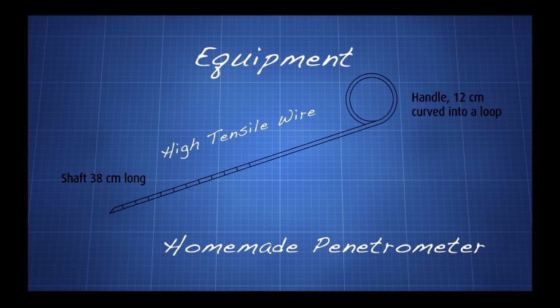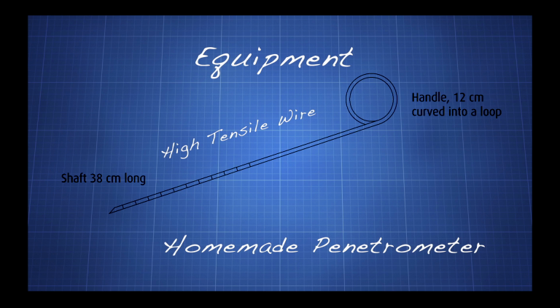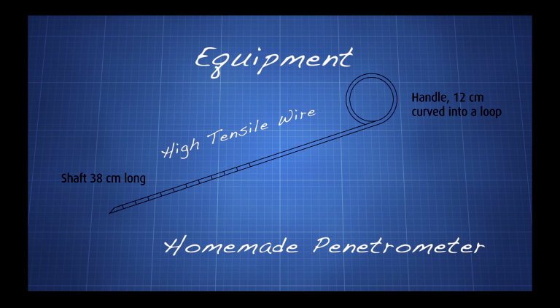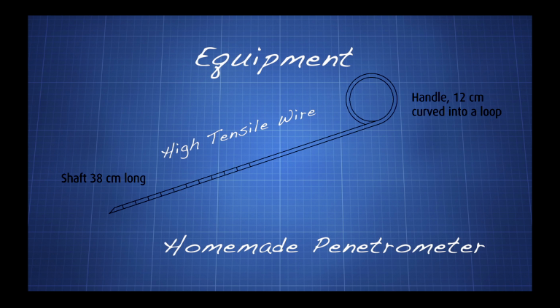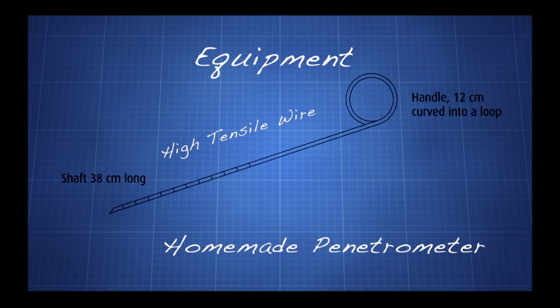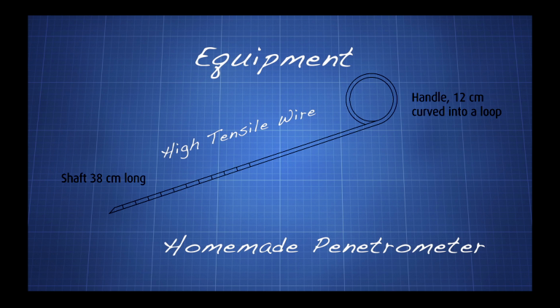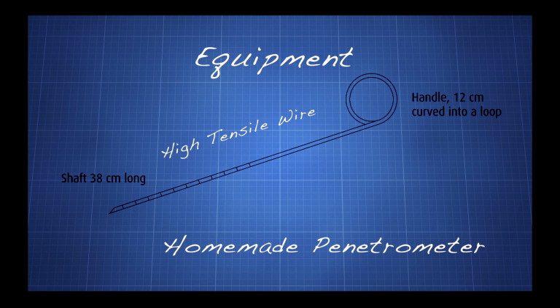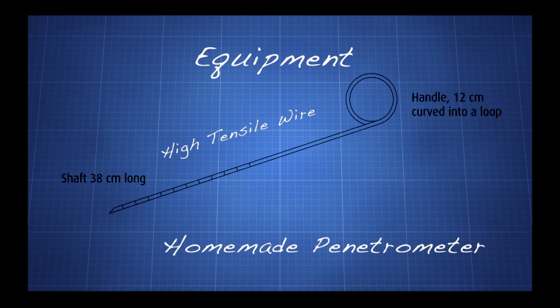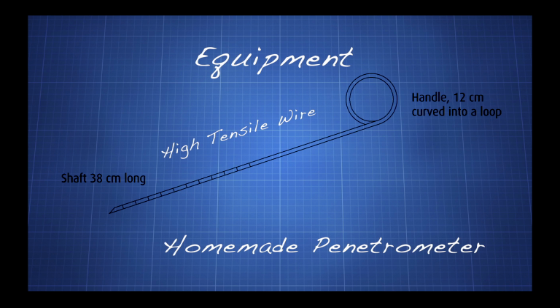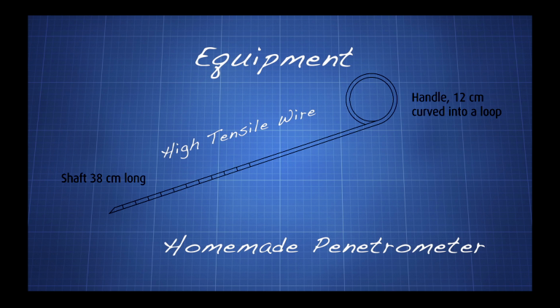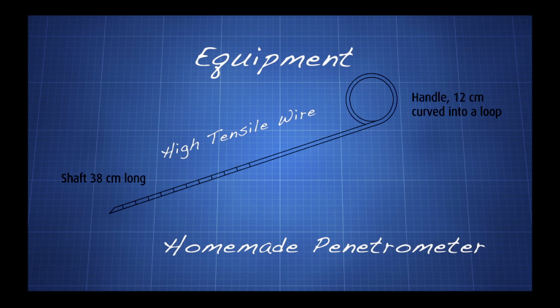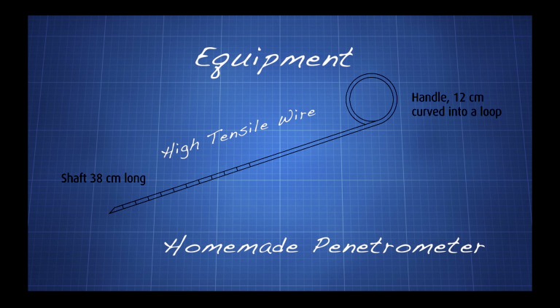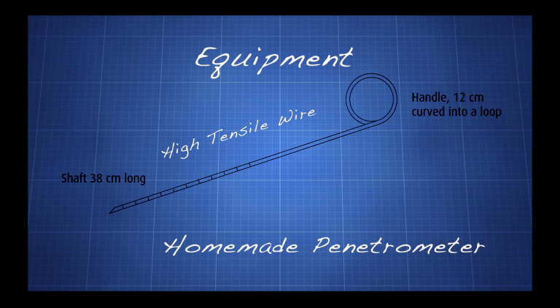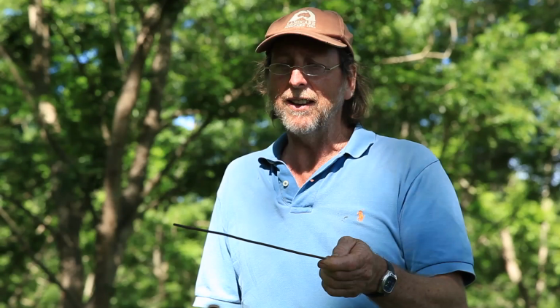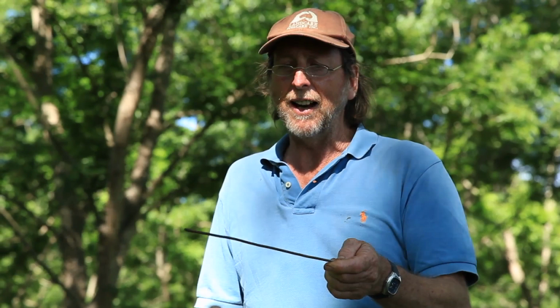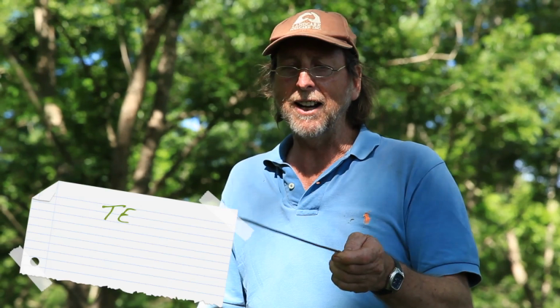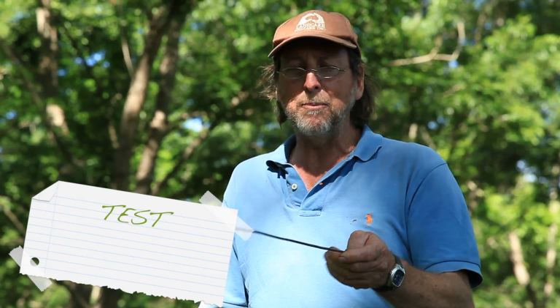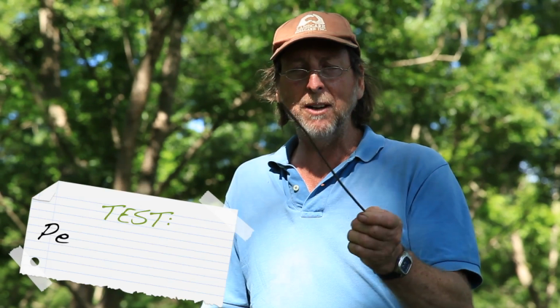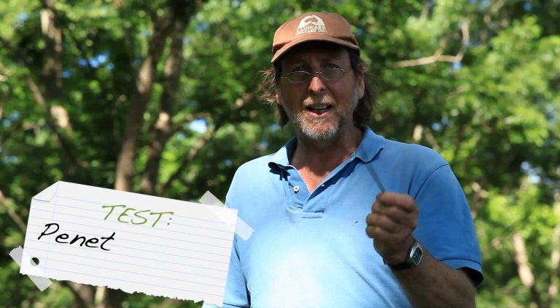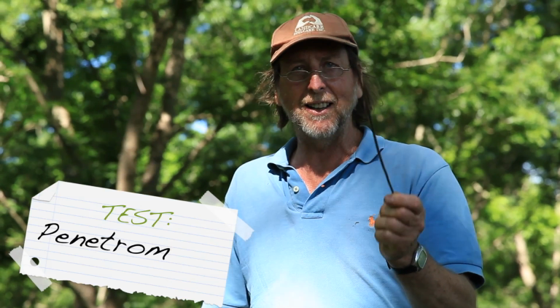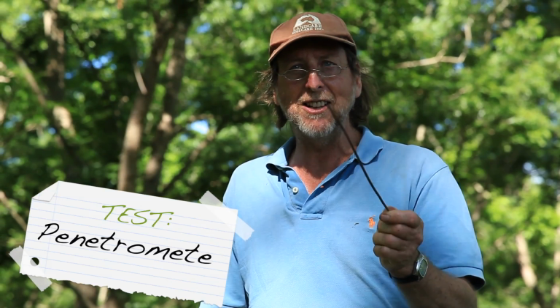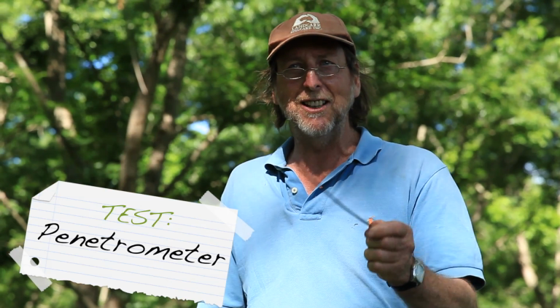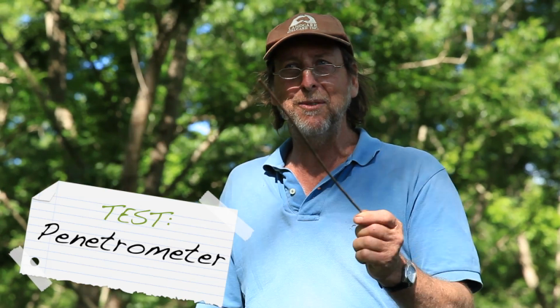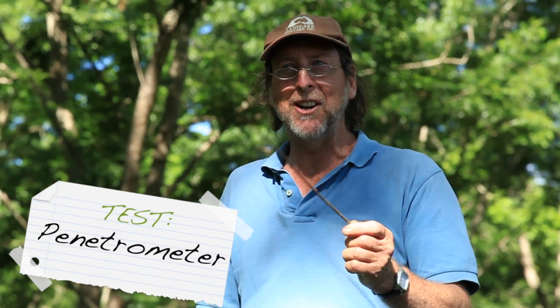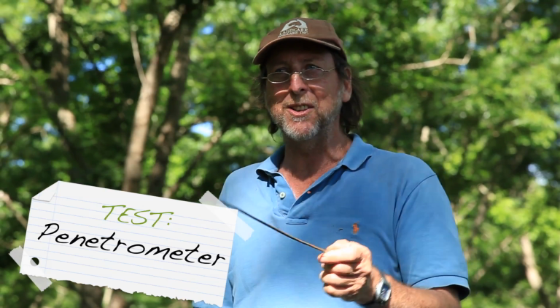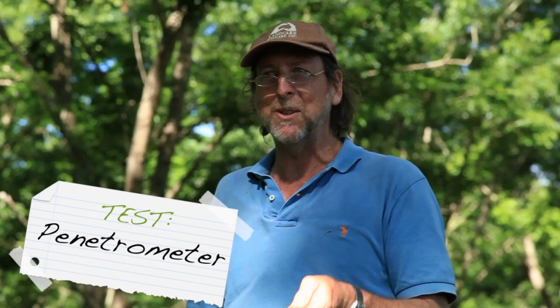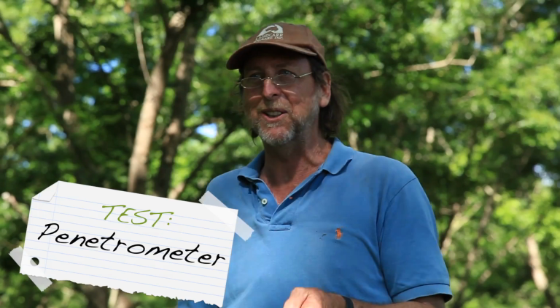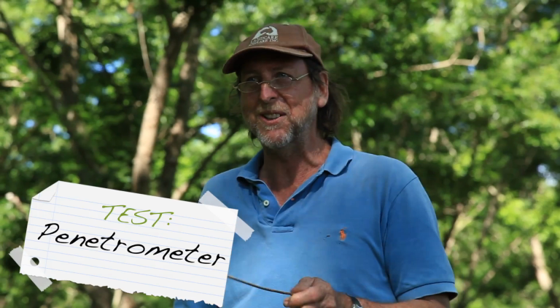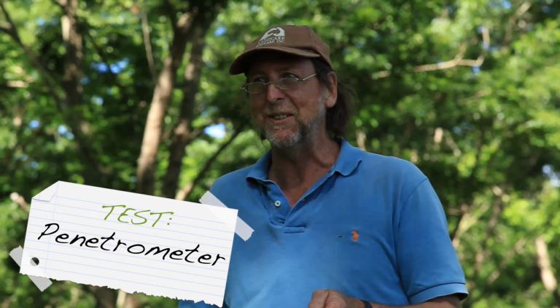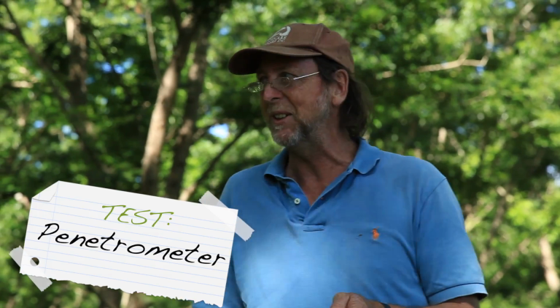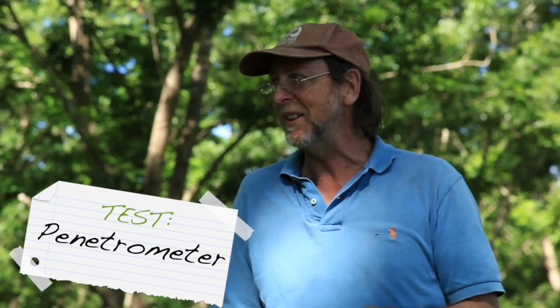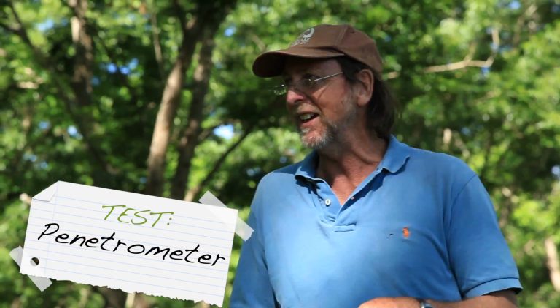Next we will look at the penetrometer. This is a measure of soil structure. They're hard to bend, but occasionally you'll find some soils that will do that.